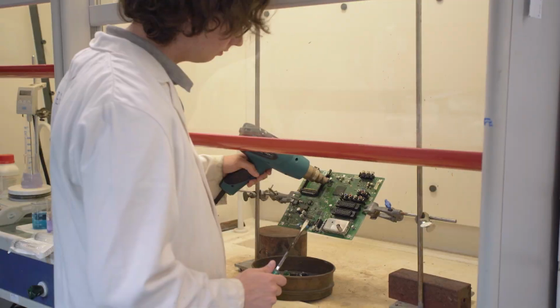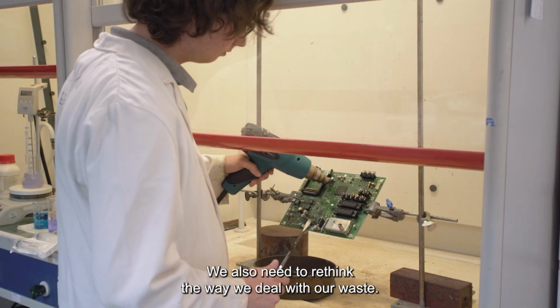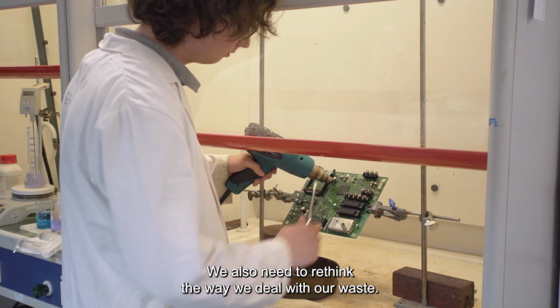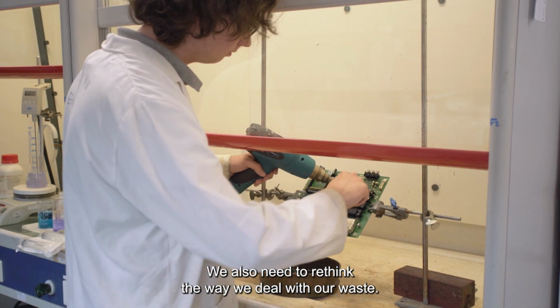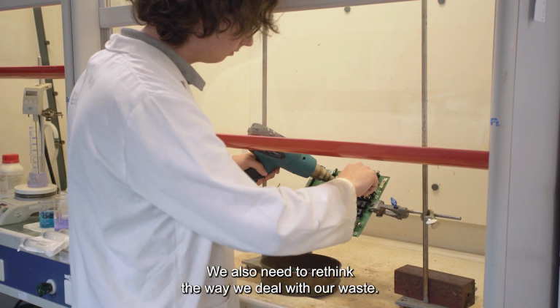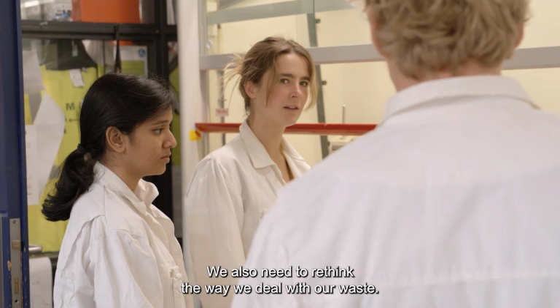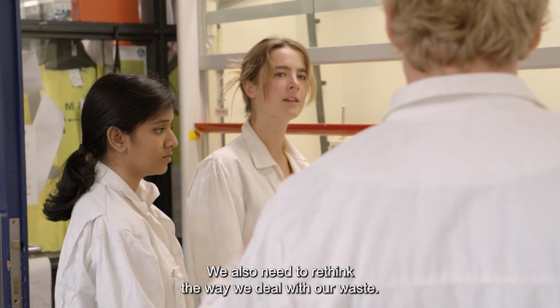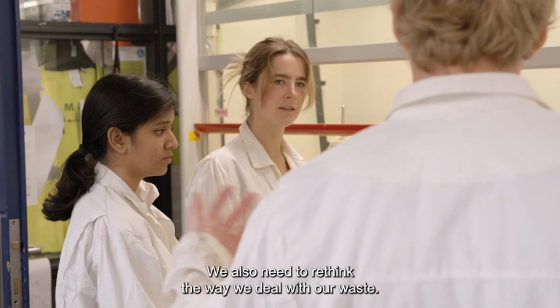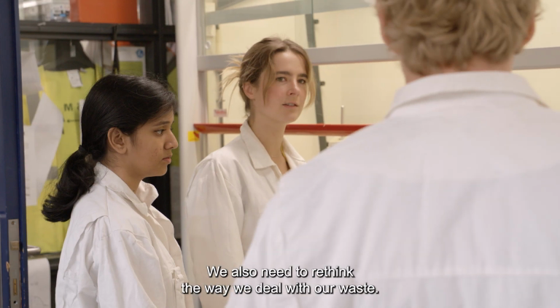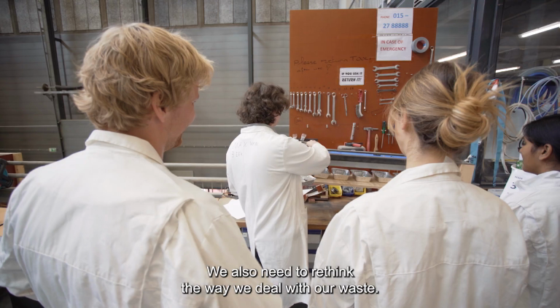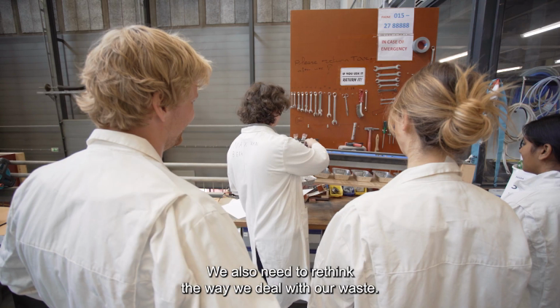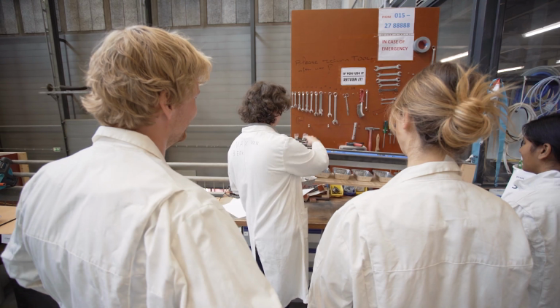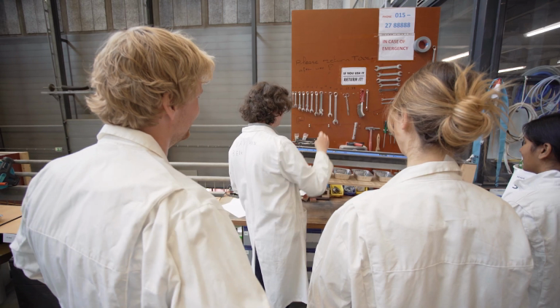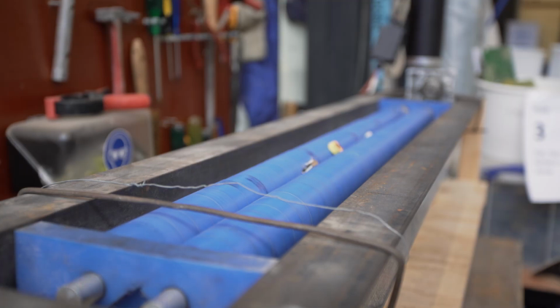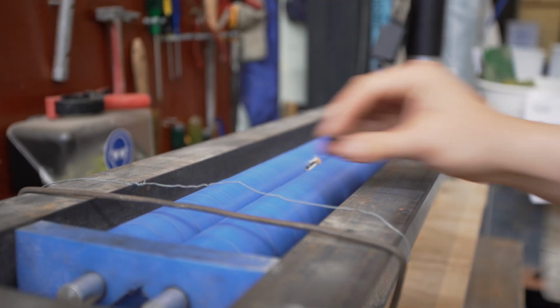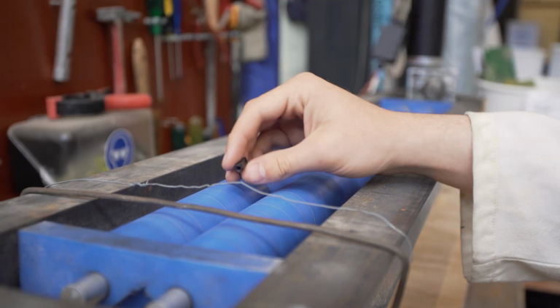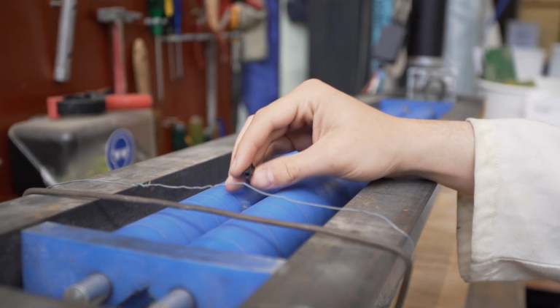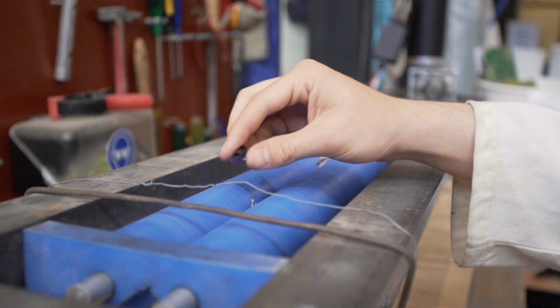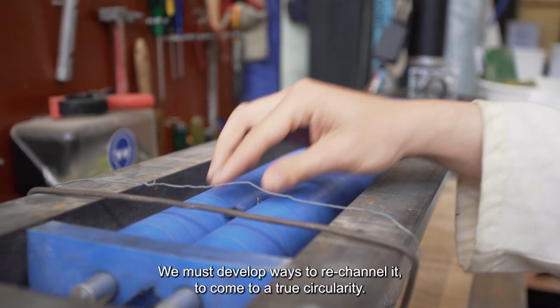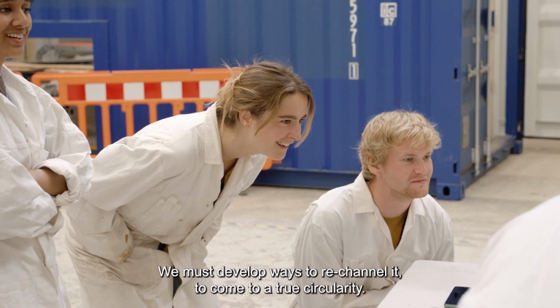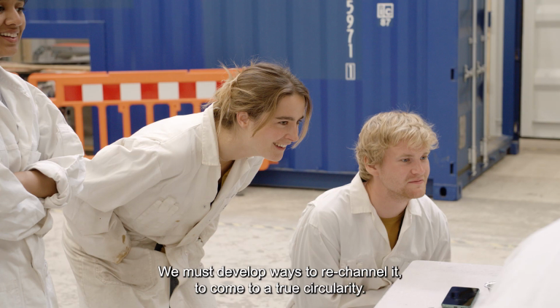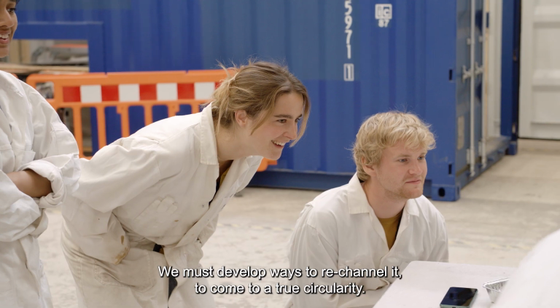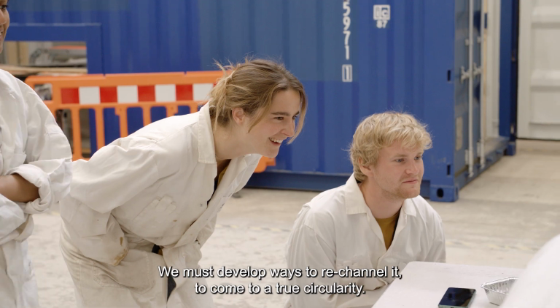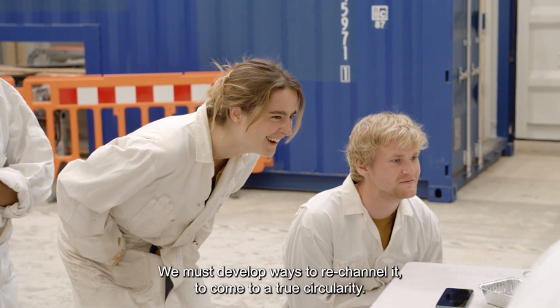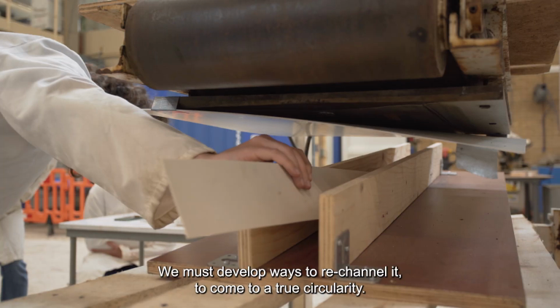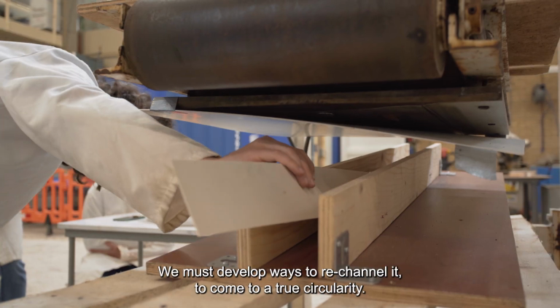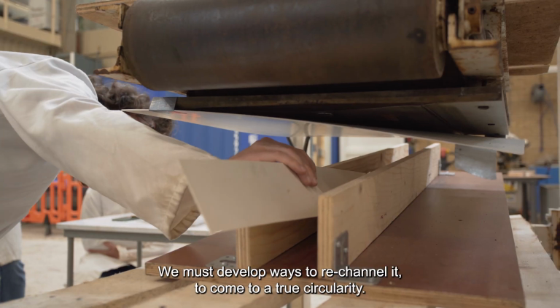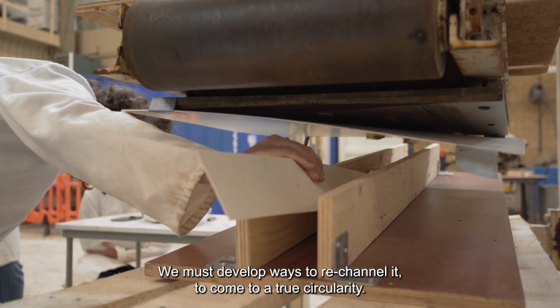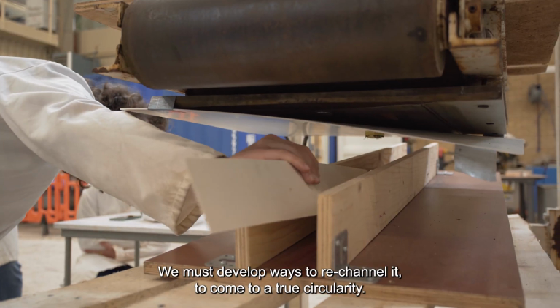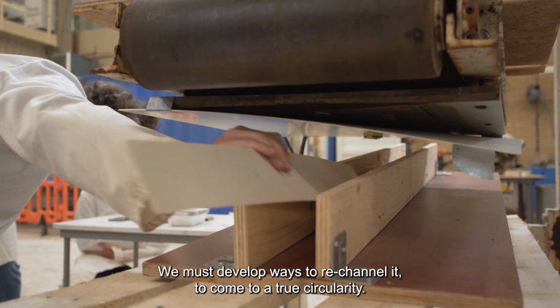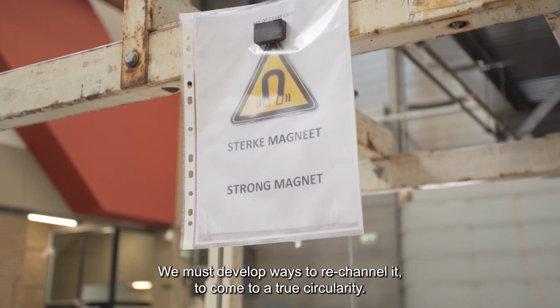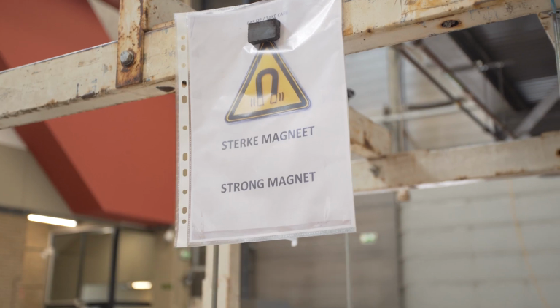We also need to rethink the way we deal with our waste. We must develop ways to re-channel it to come to true circularity.